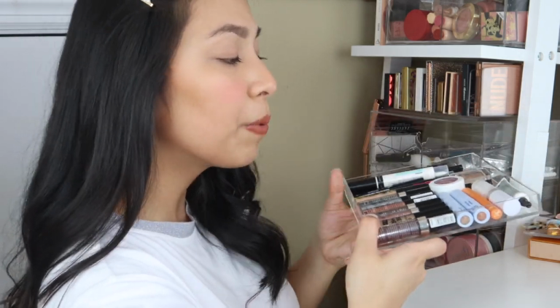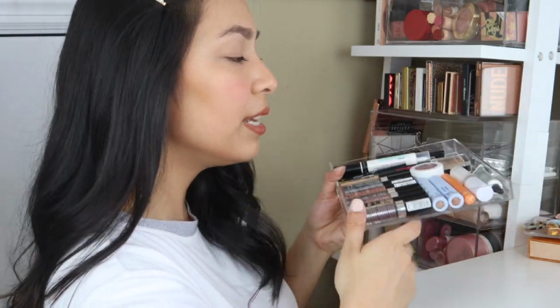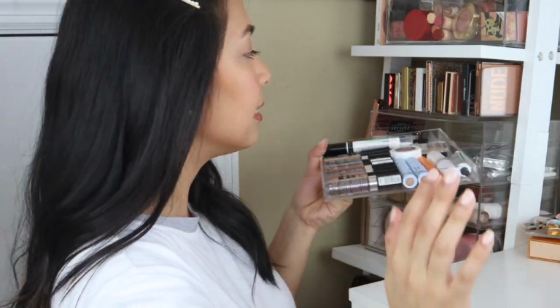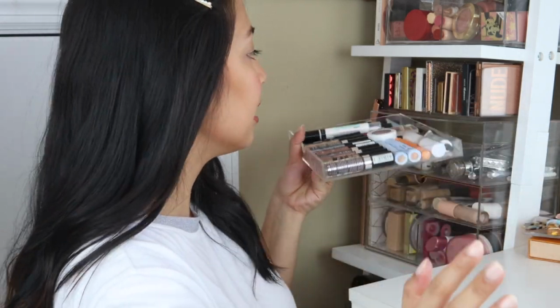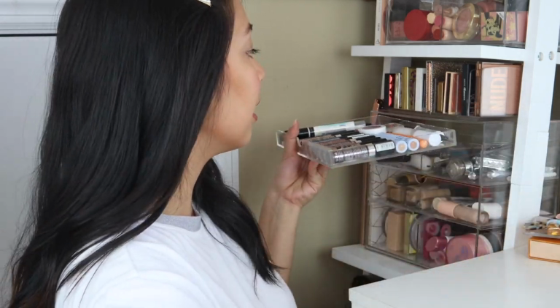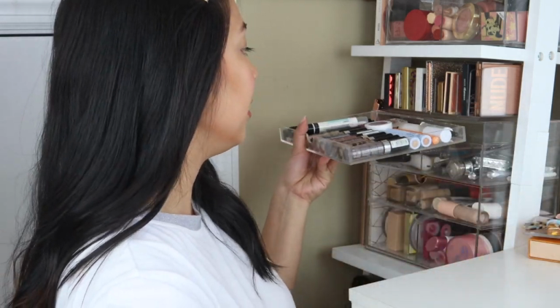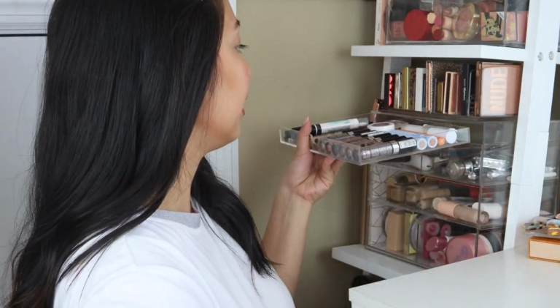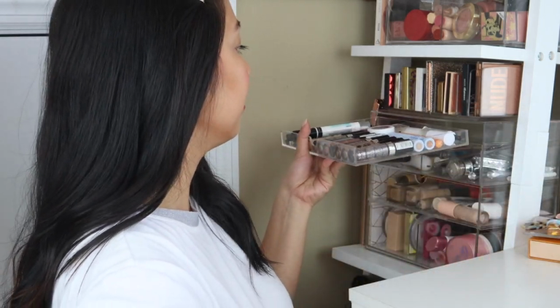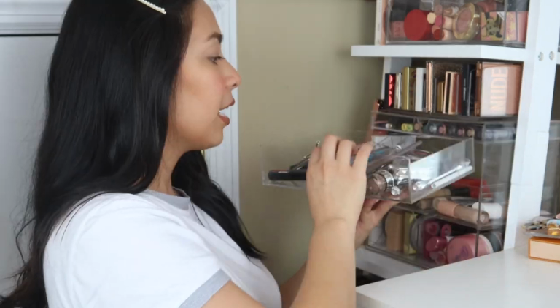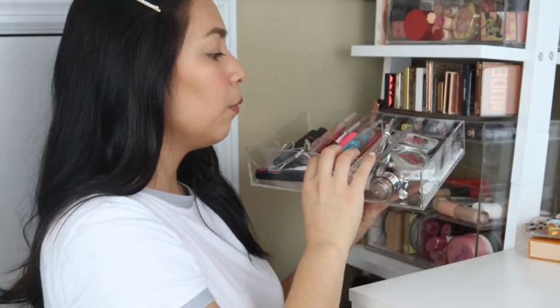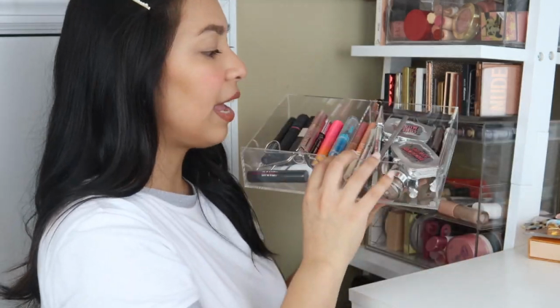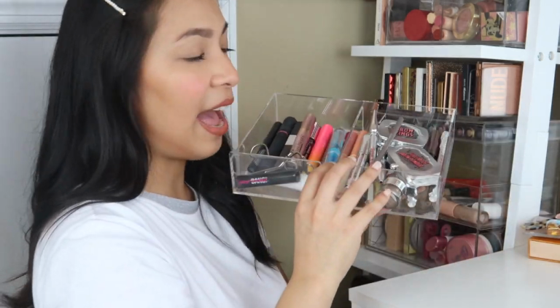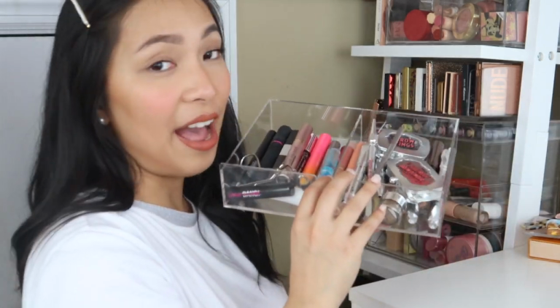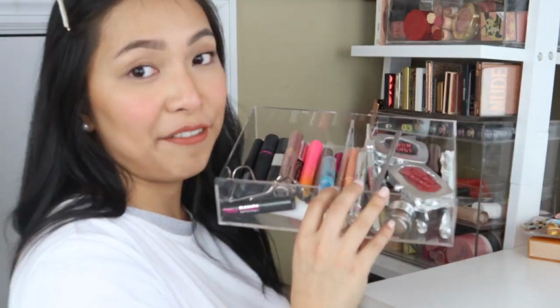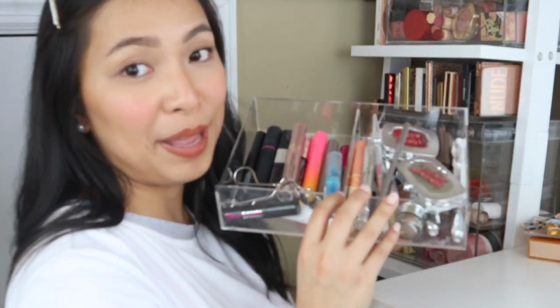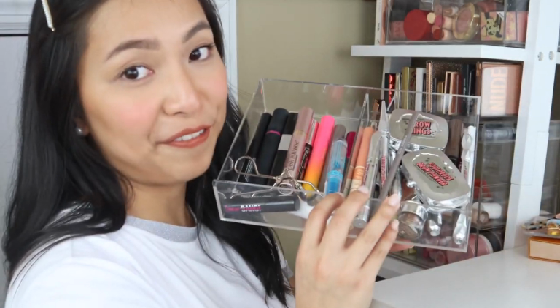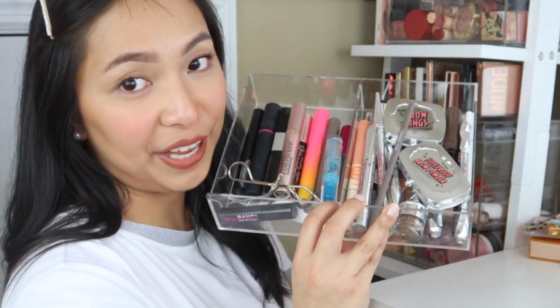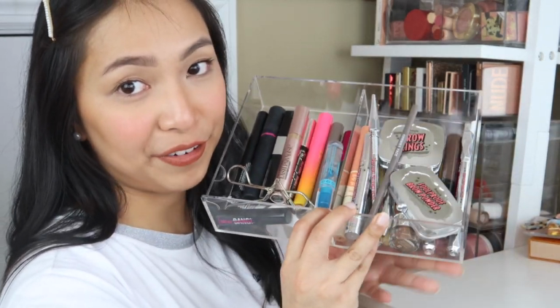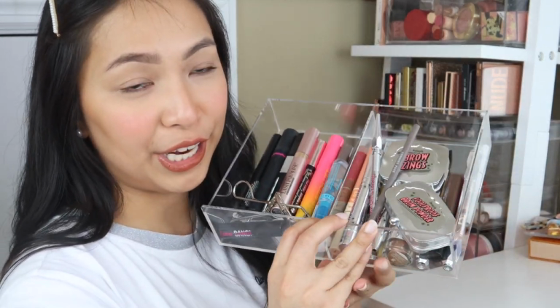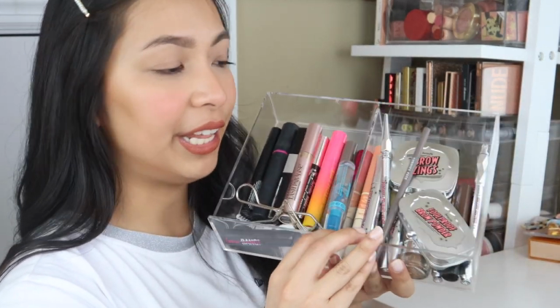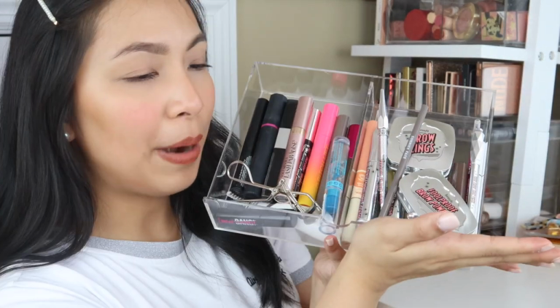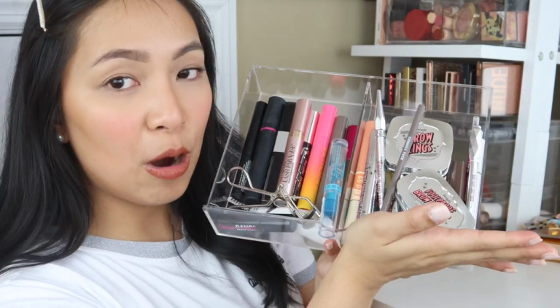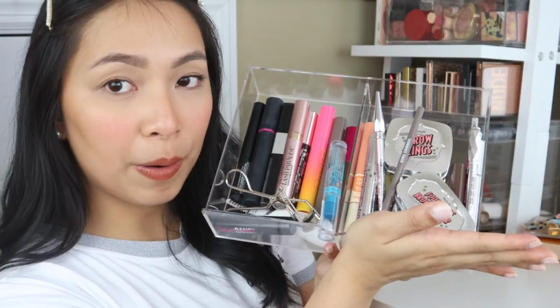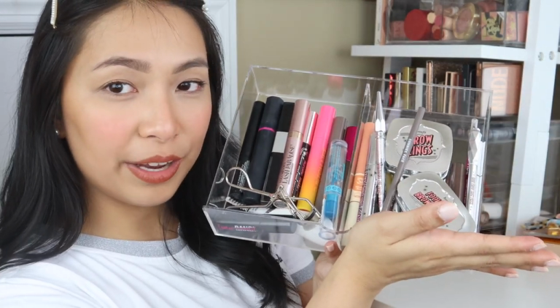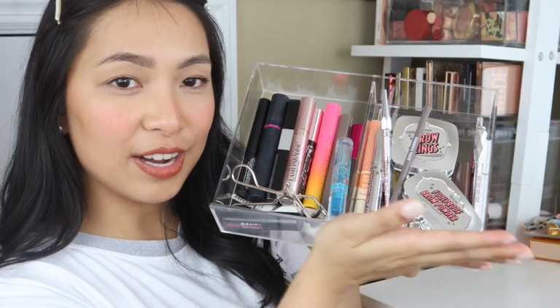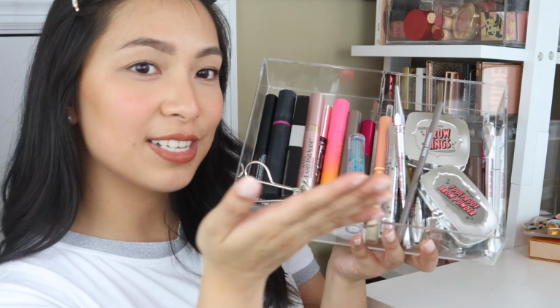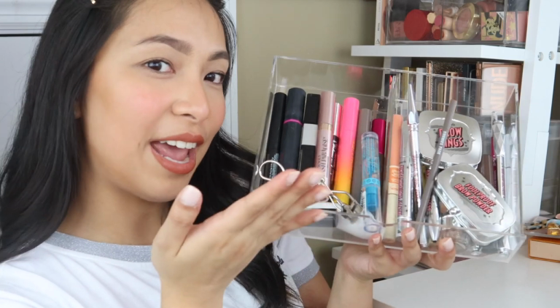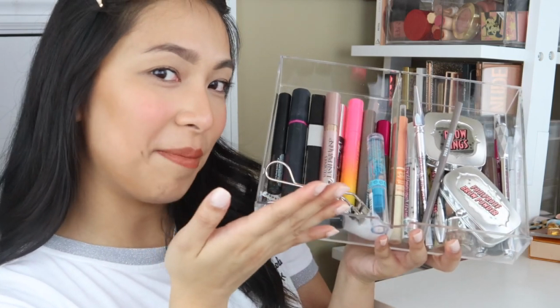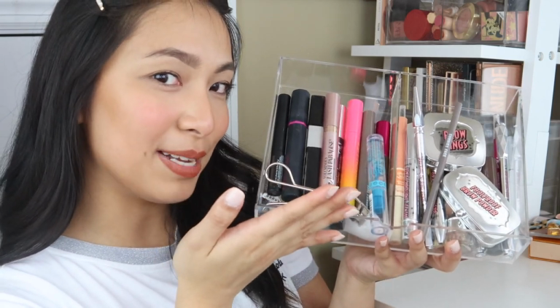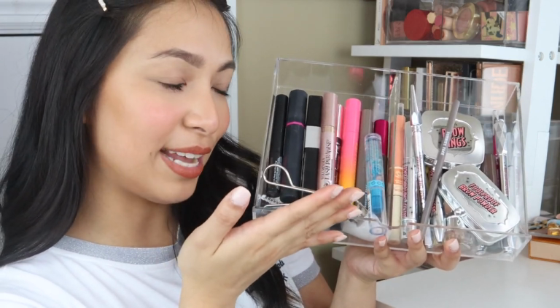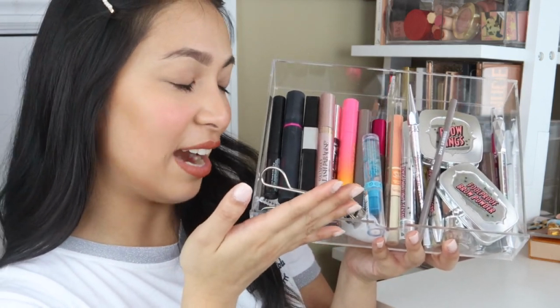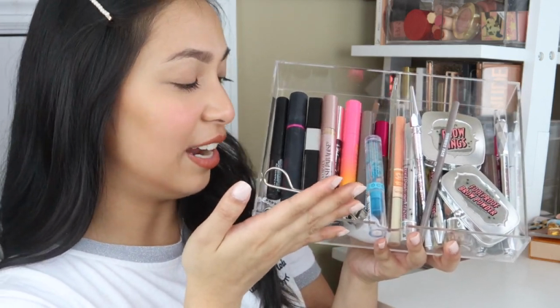My new favorite is the Generation Happy Skin Pretty Eyes Liquid Everyday Eyeshadow — it's truly for everyday use and super easy to apply.